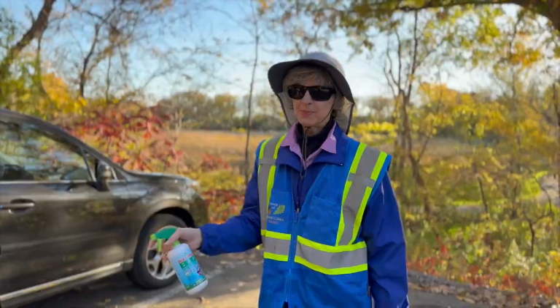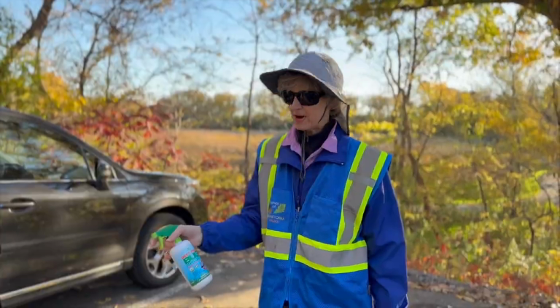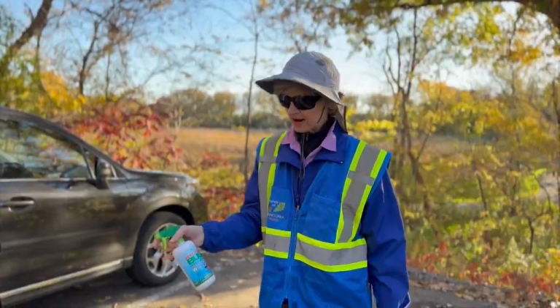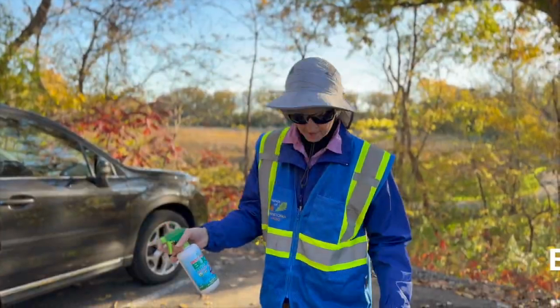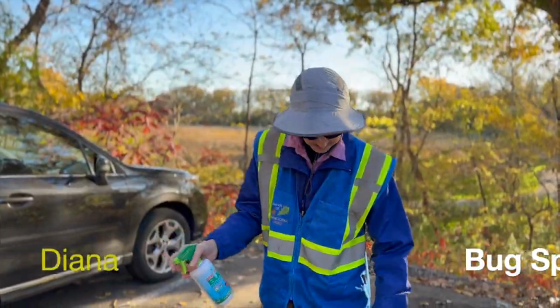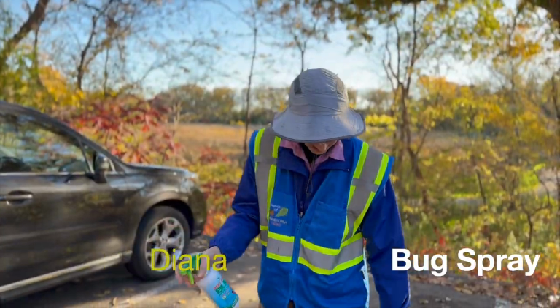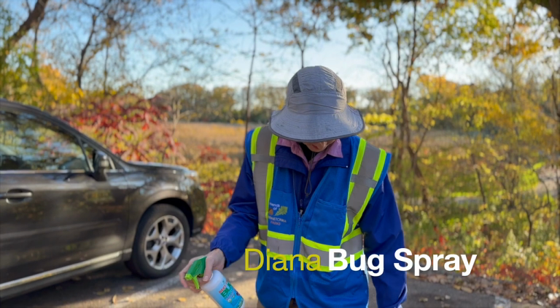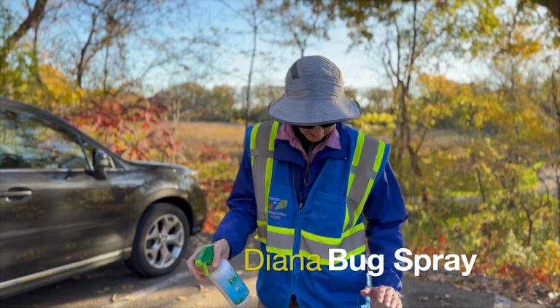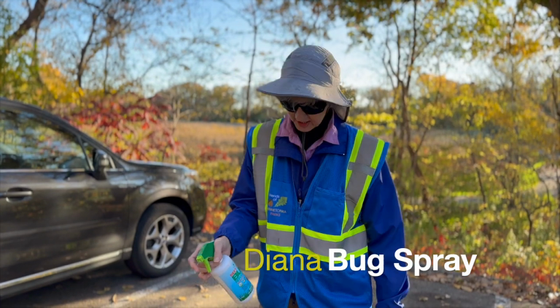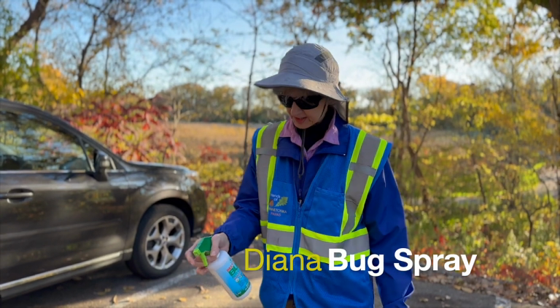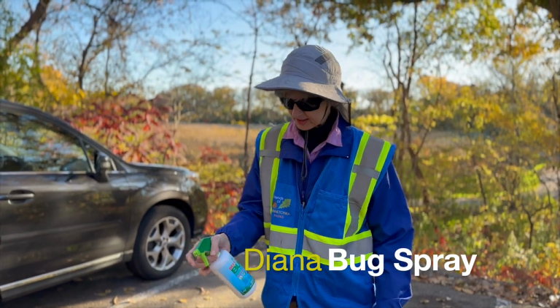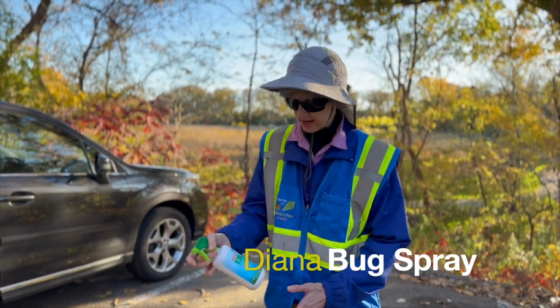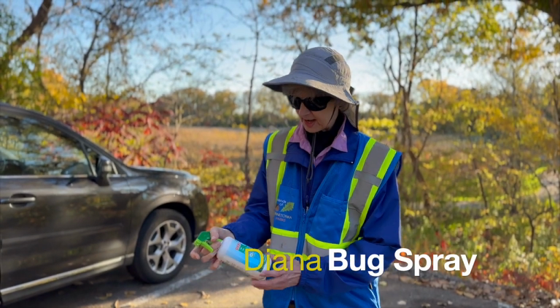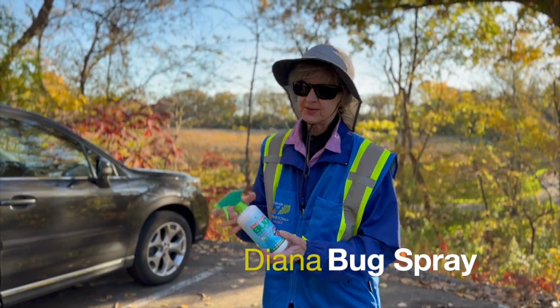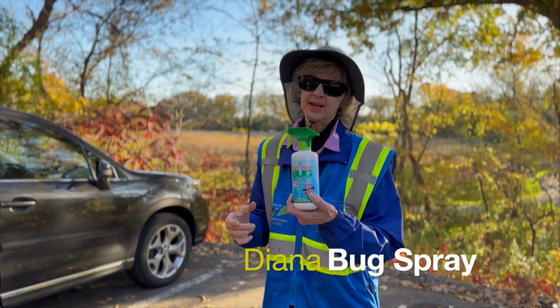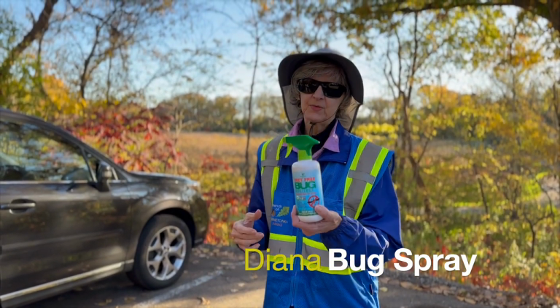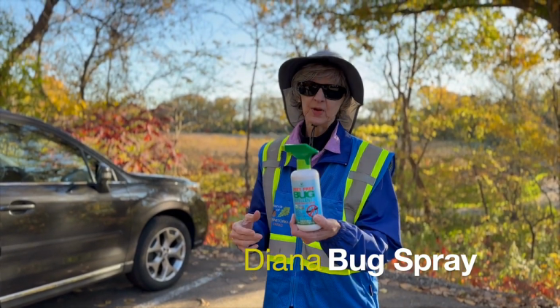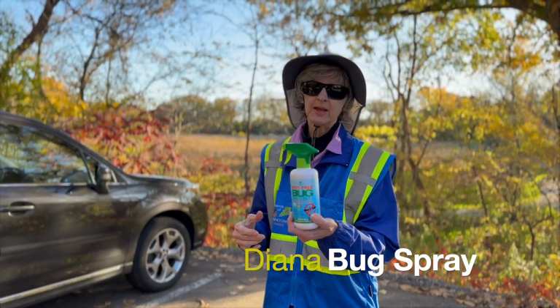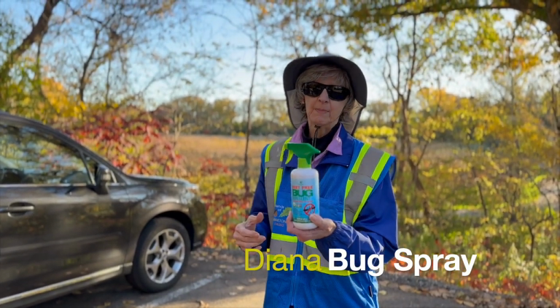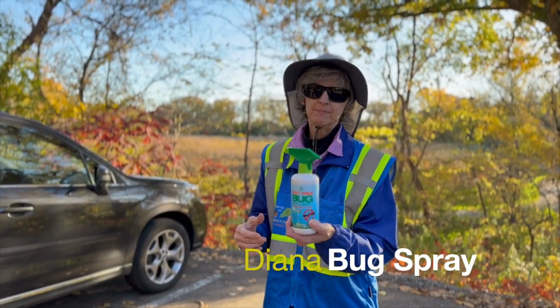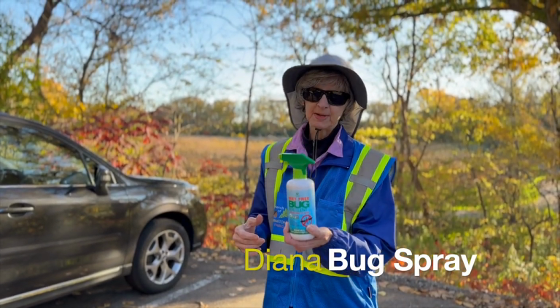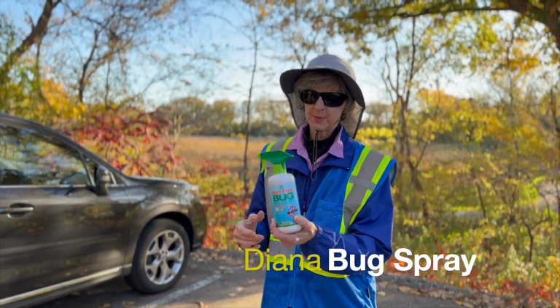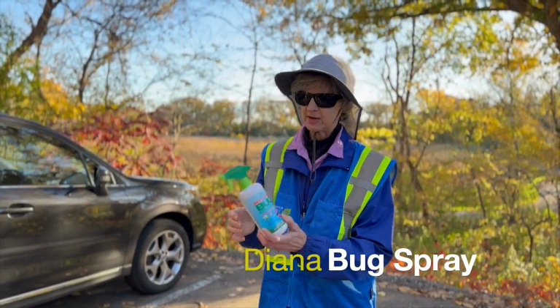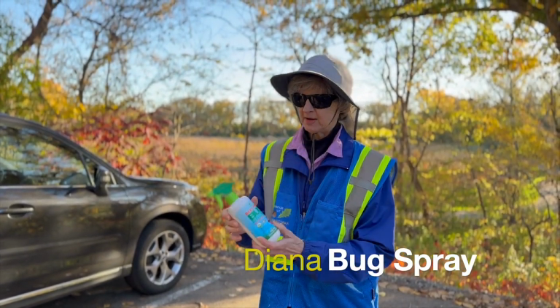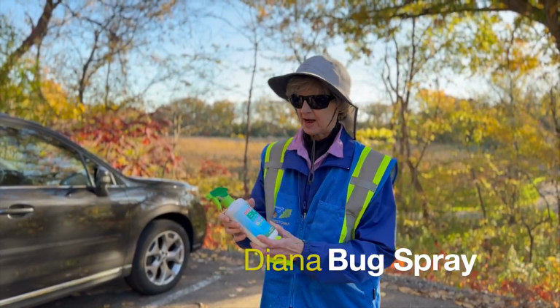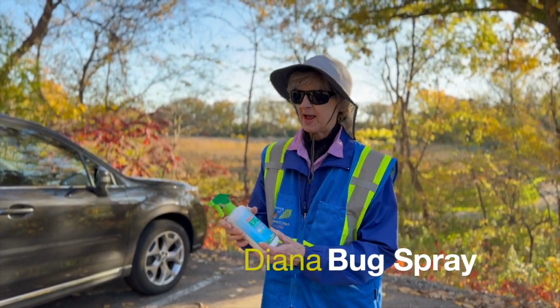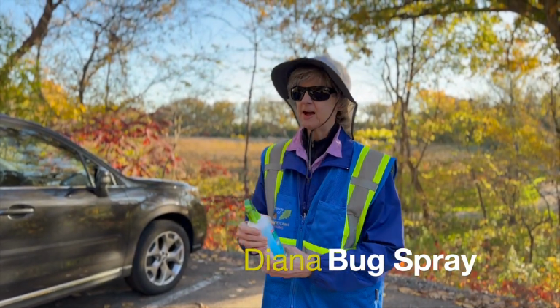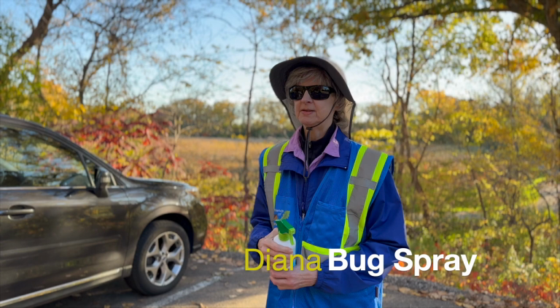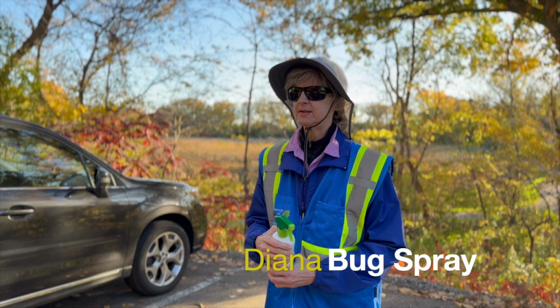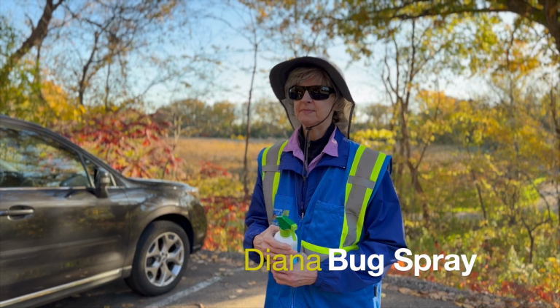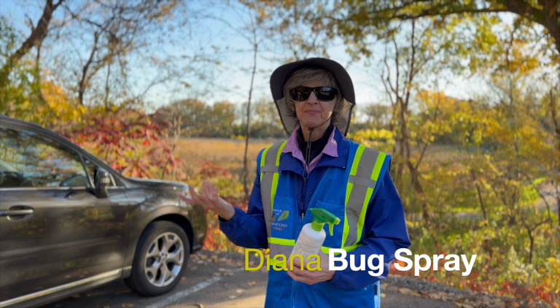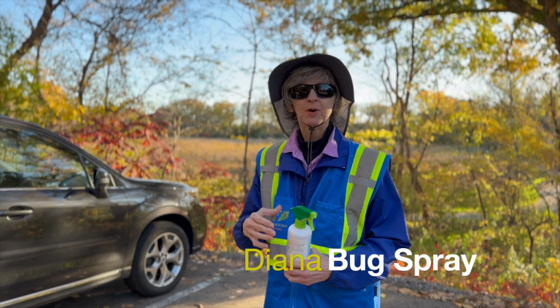Prep gear — everything is covered, everything is tucked in, and I use a DEET bug spray. And it works.